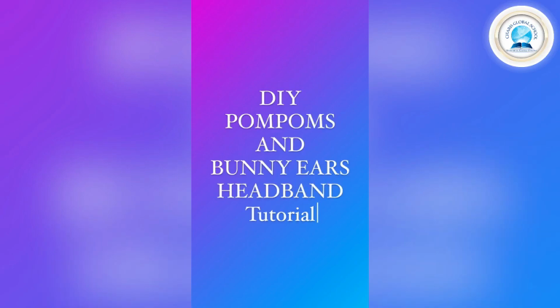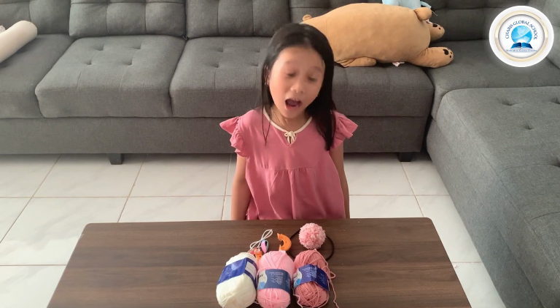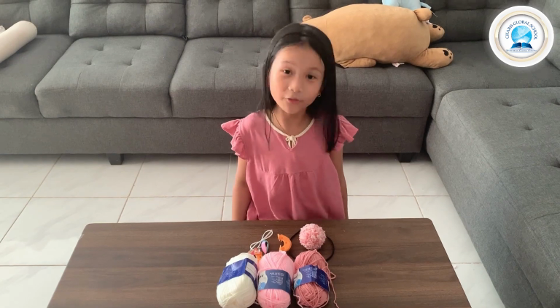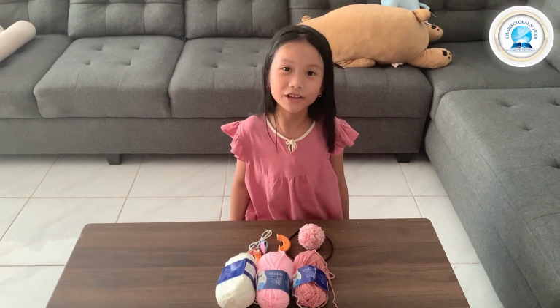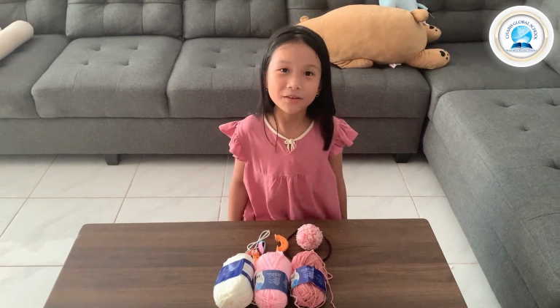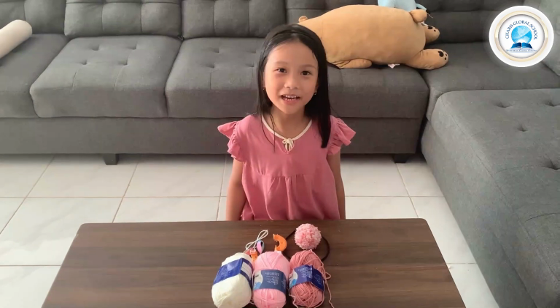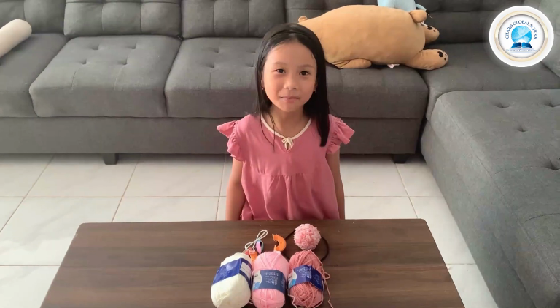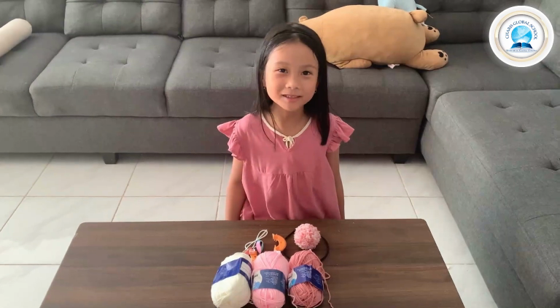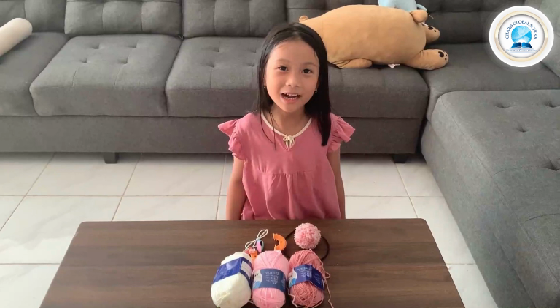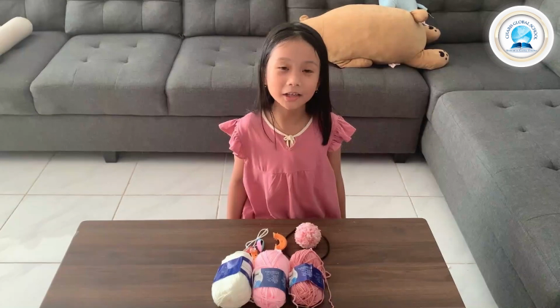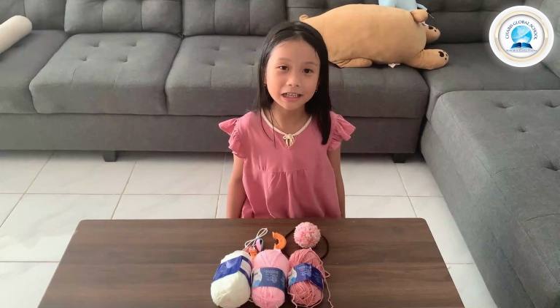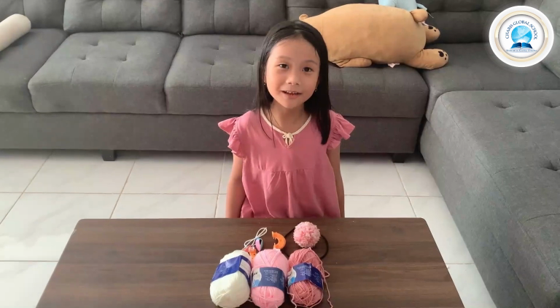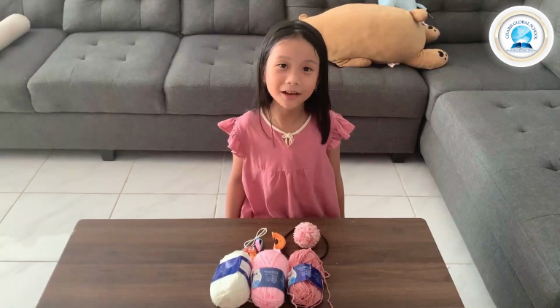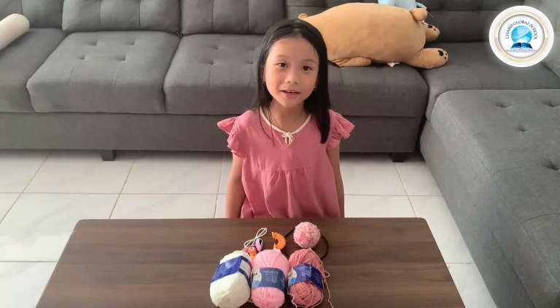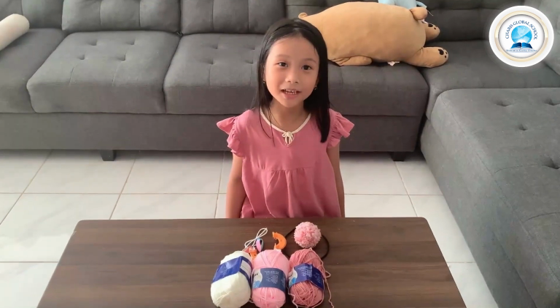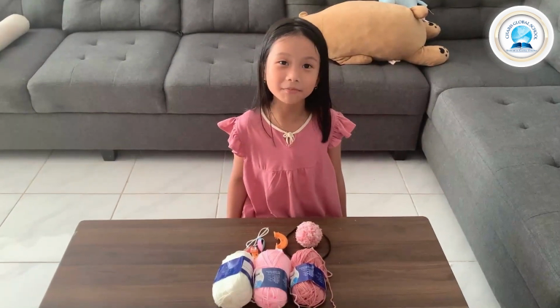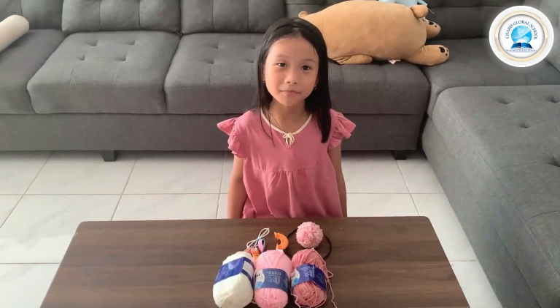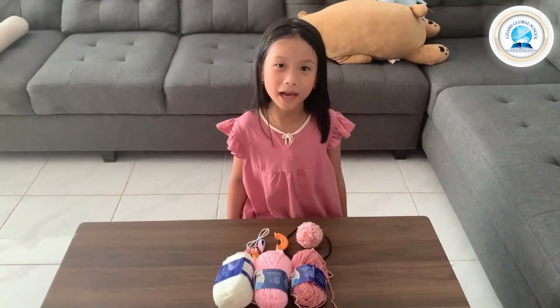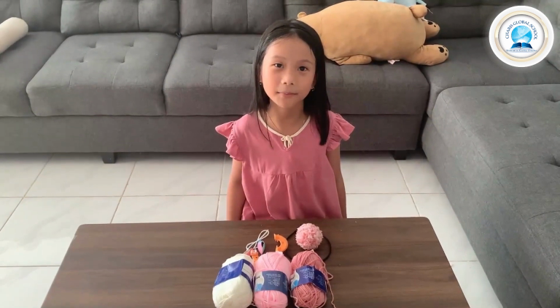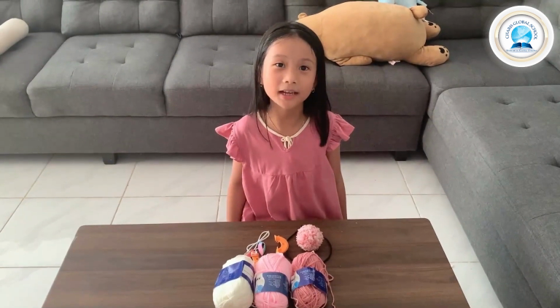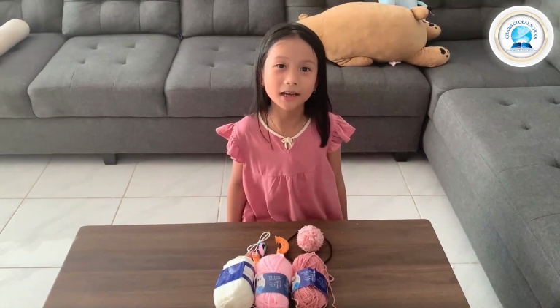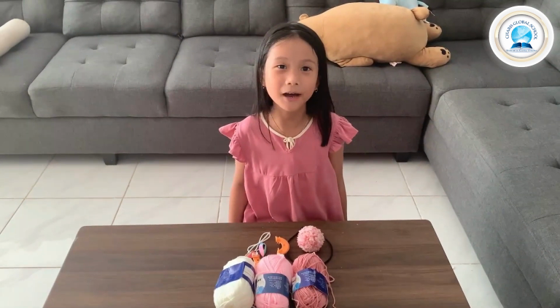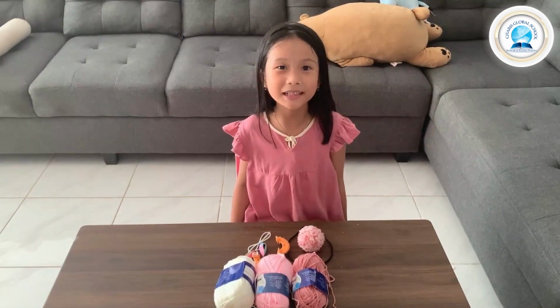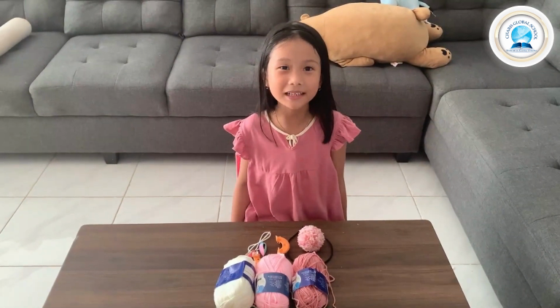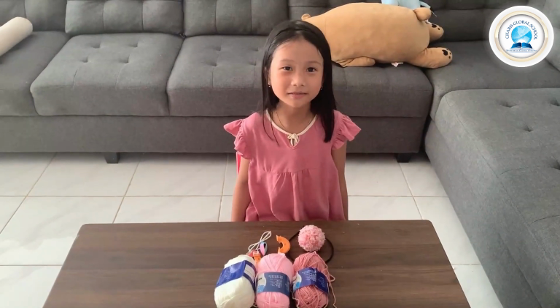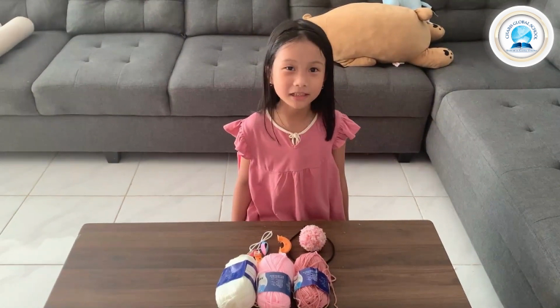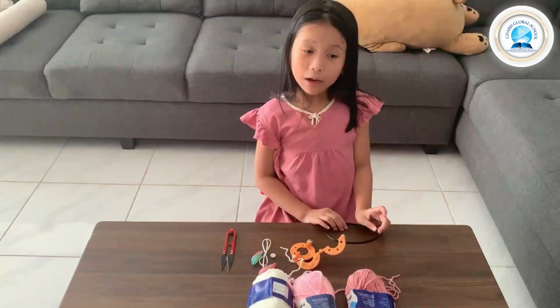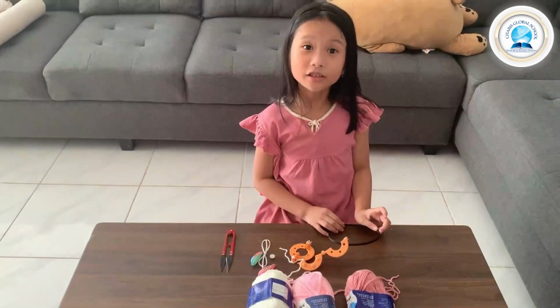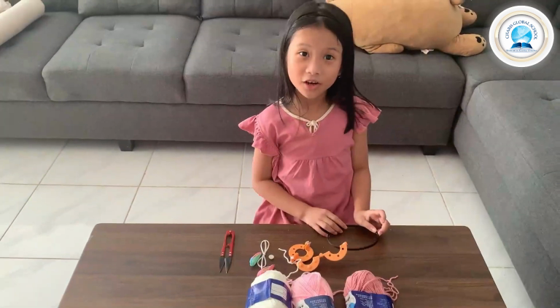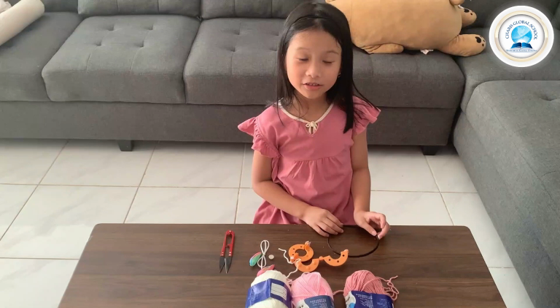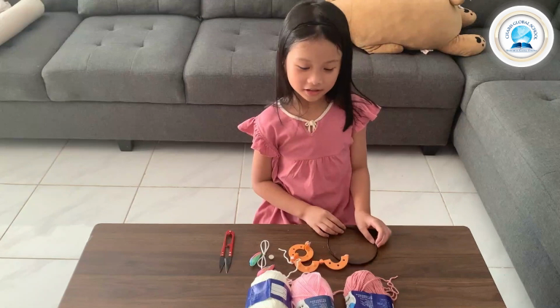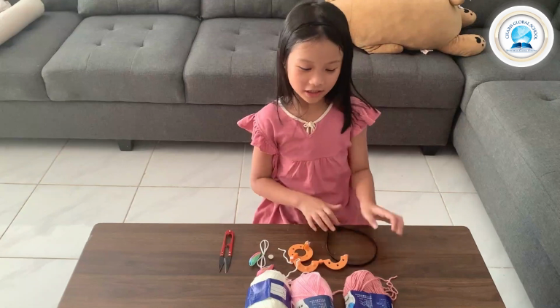Hi friends, my name is Joana and today we are going to make a pom pom headband and a bunny. I'm going to show you what you need.